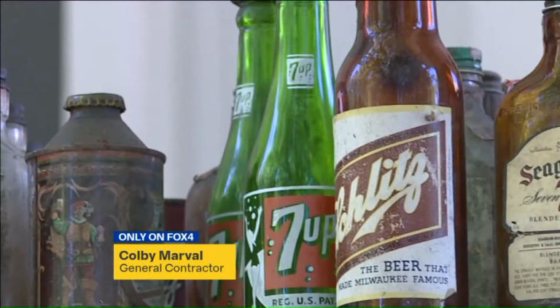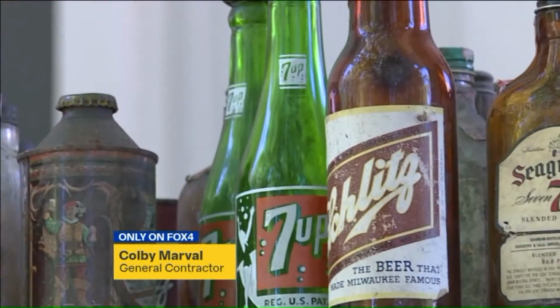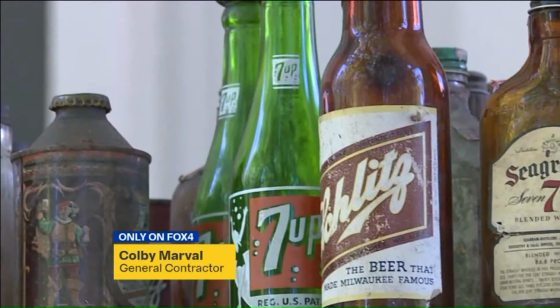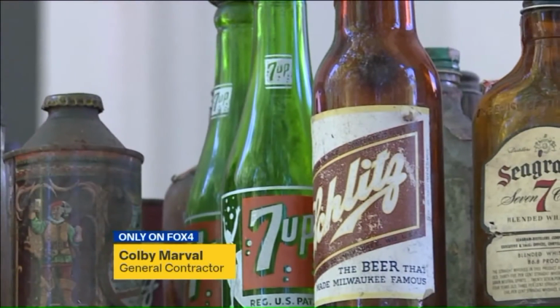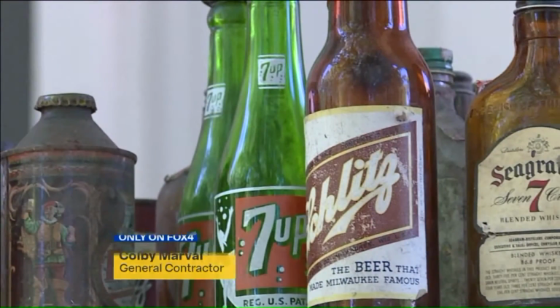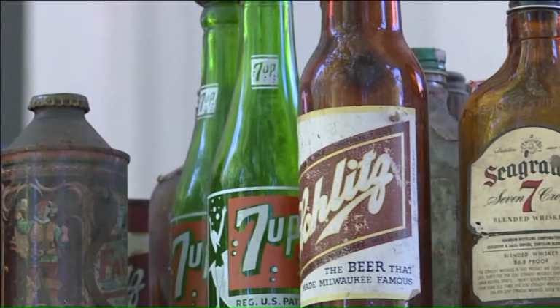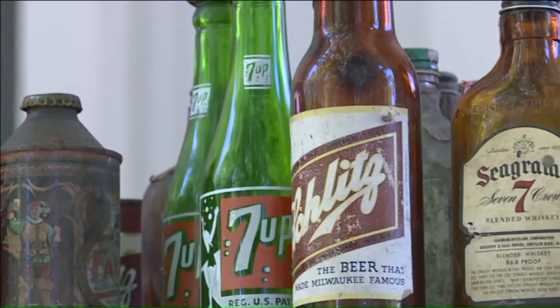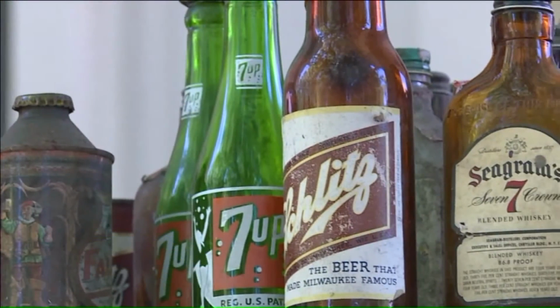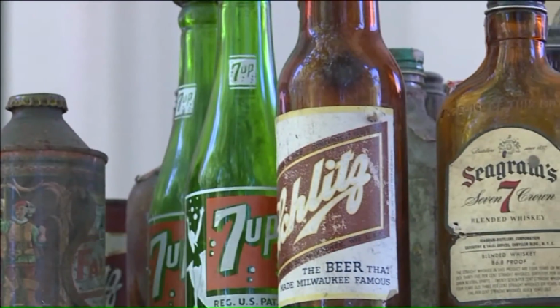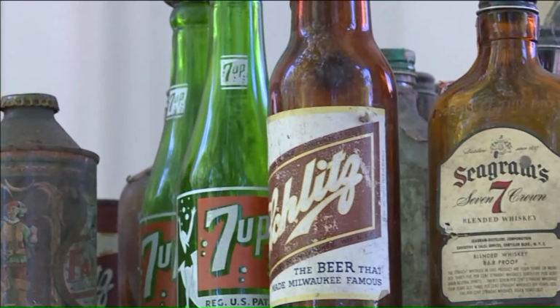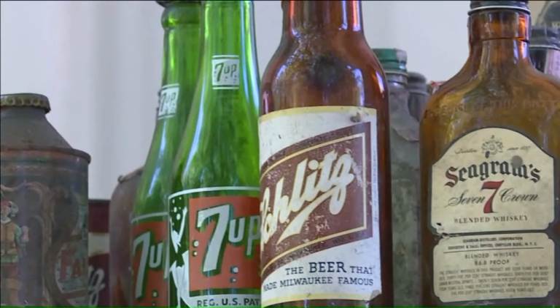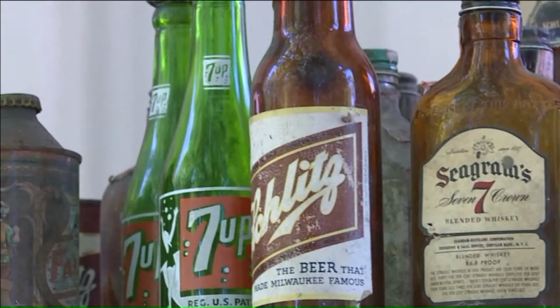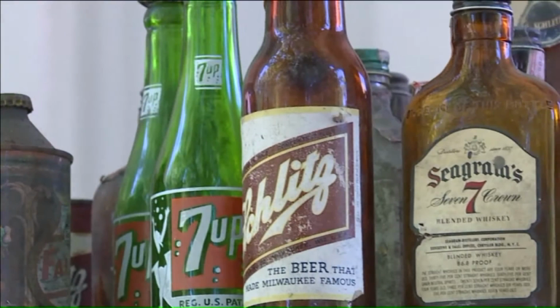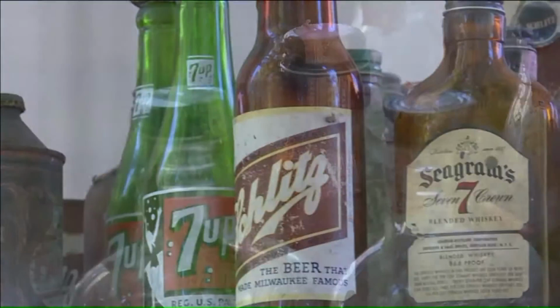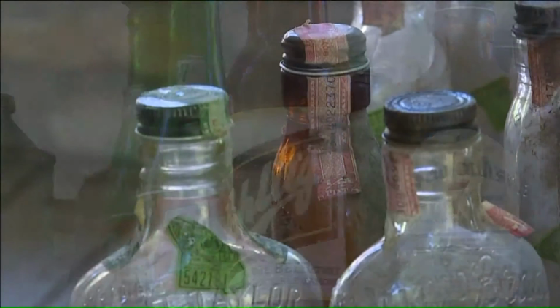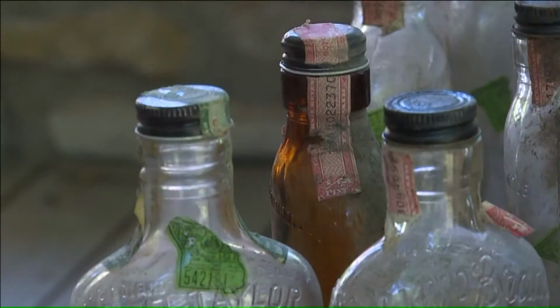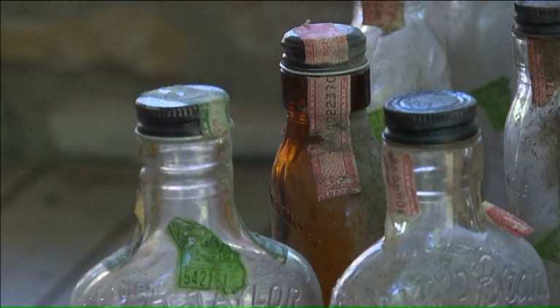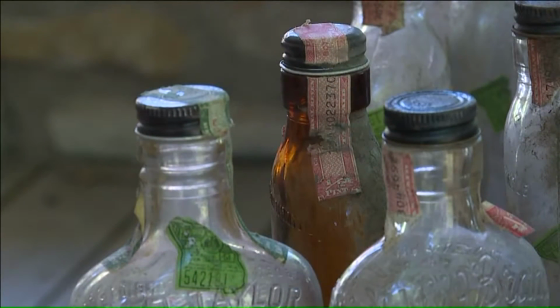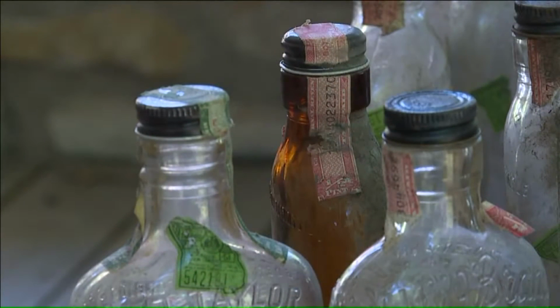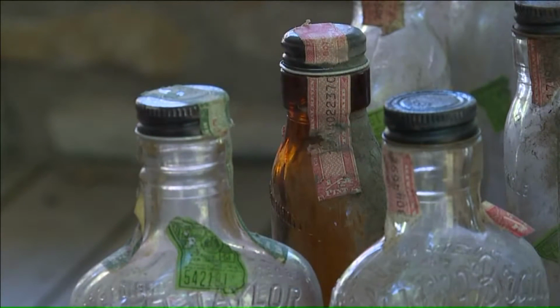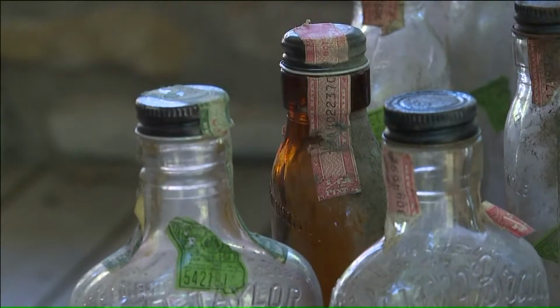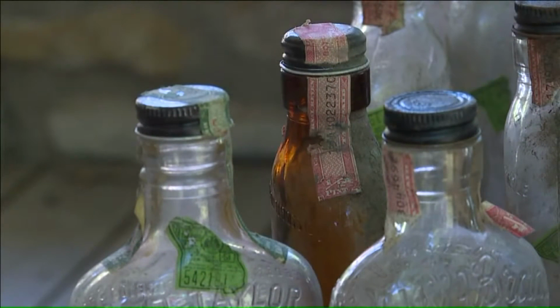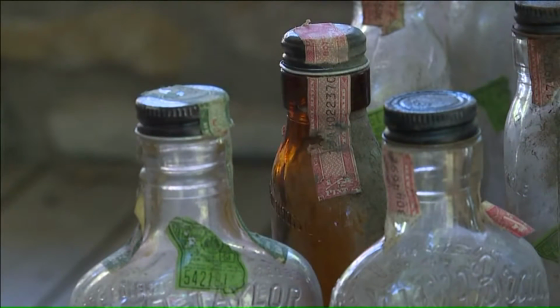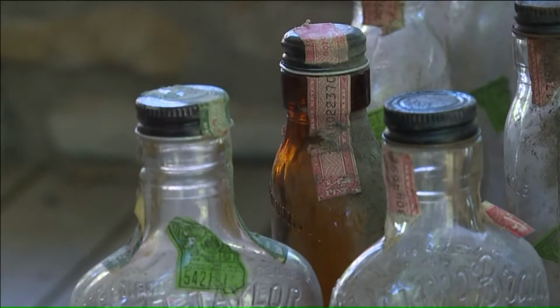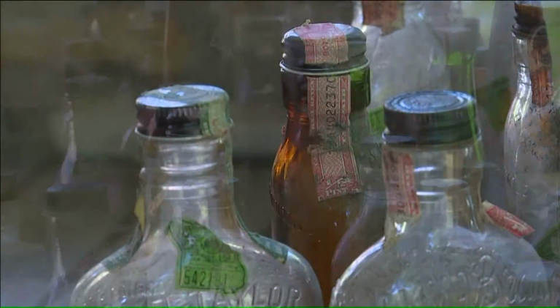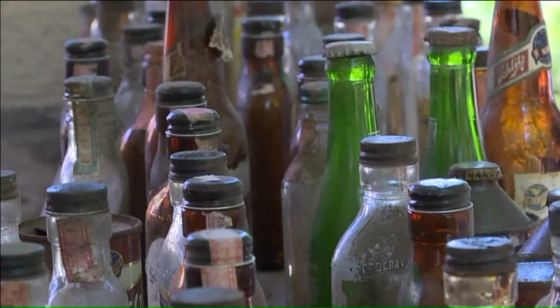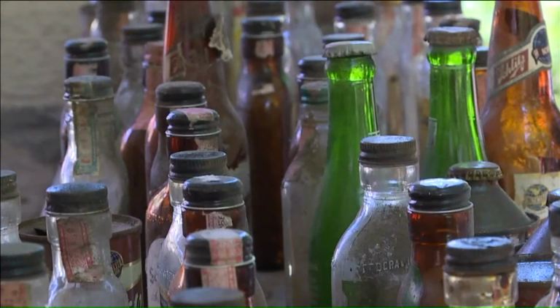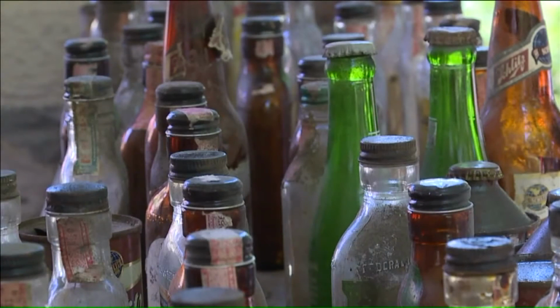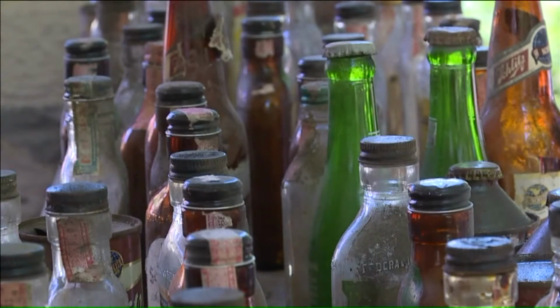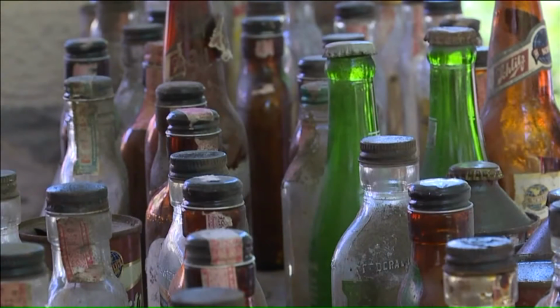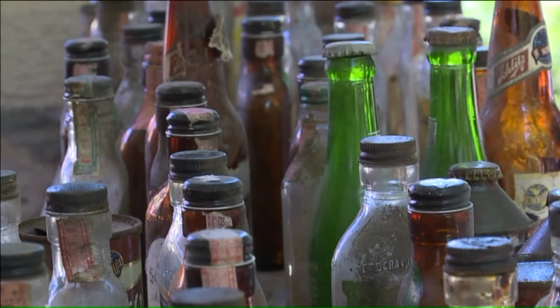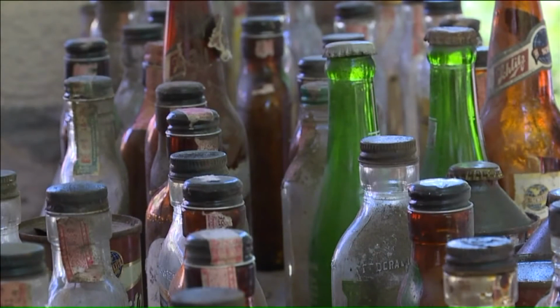And to whoever tipped those drinks years ago, your name remains a secret. Sean McDowell, Fox 4 News.